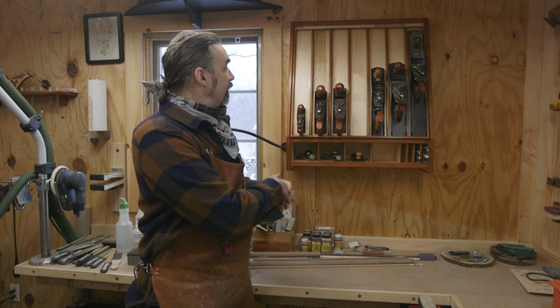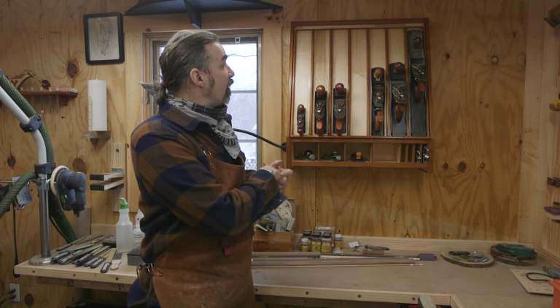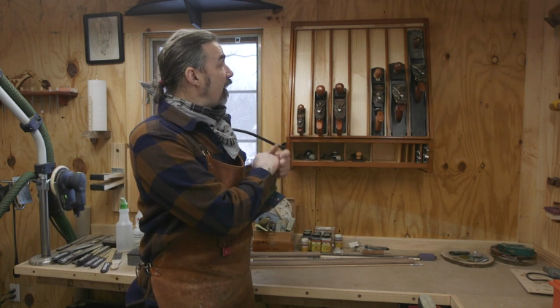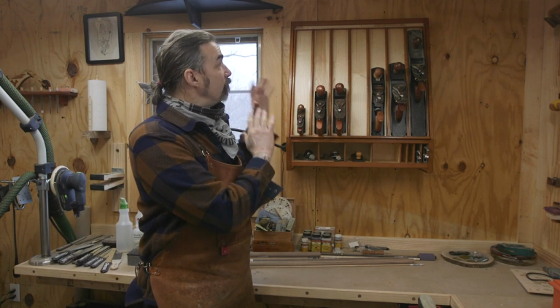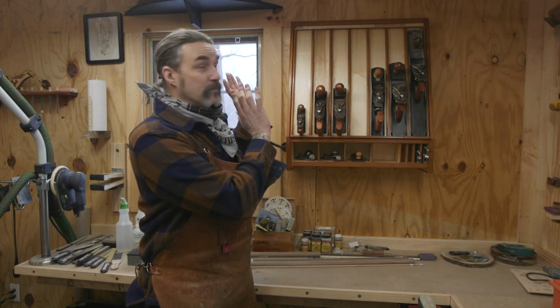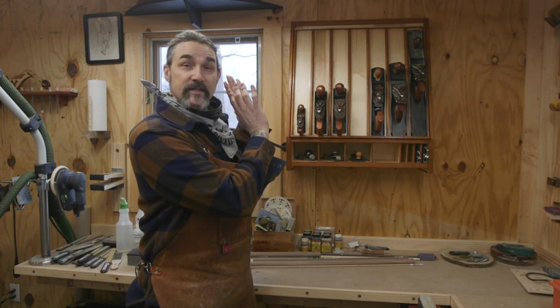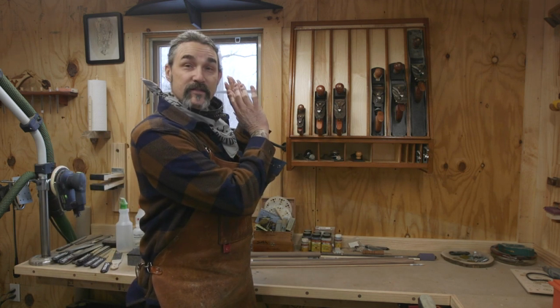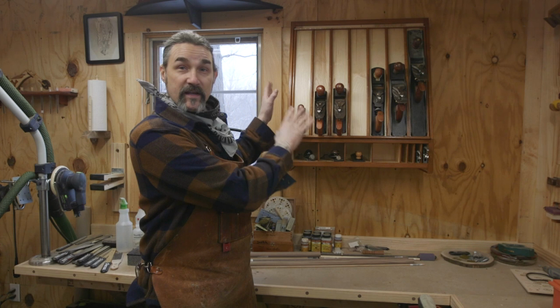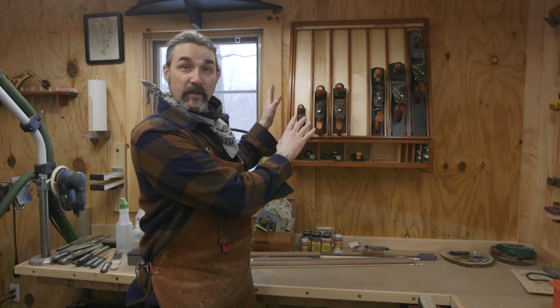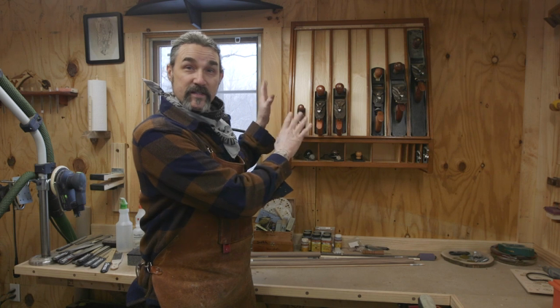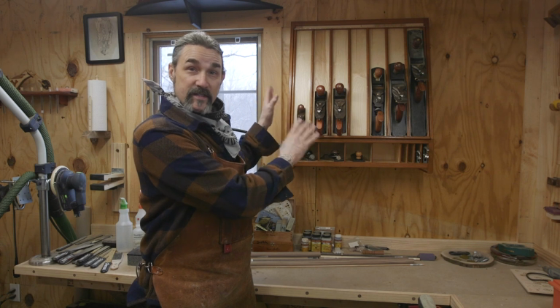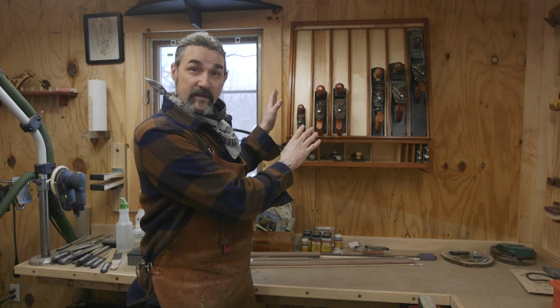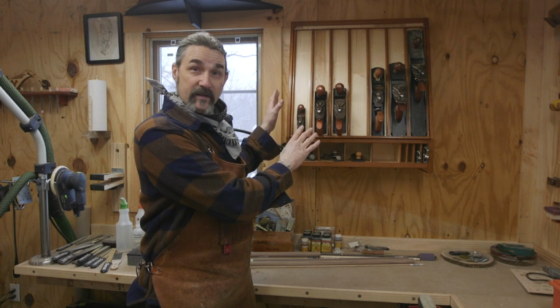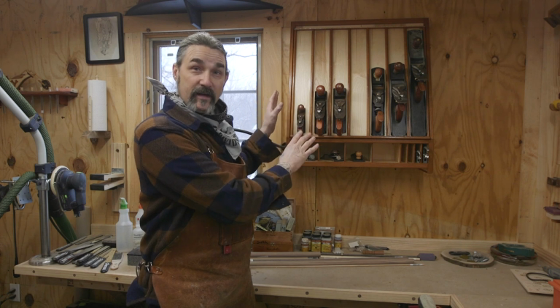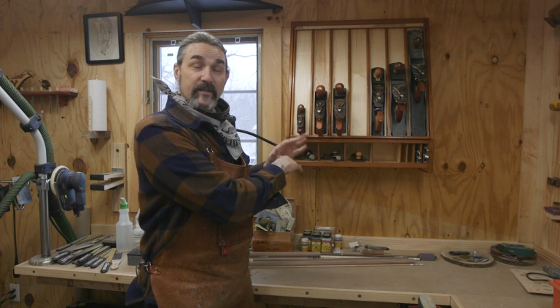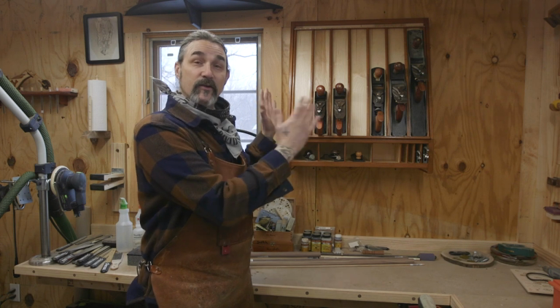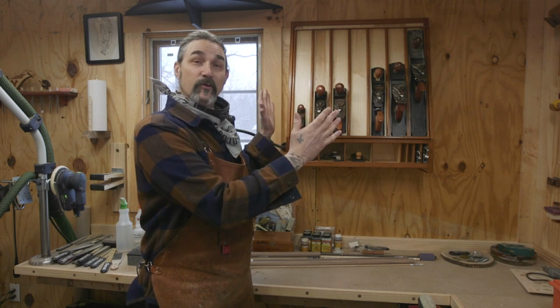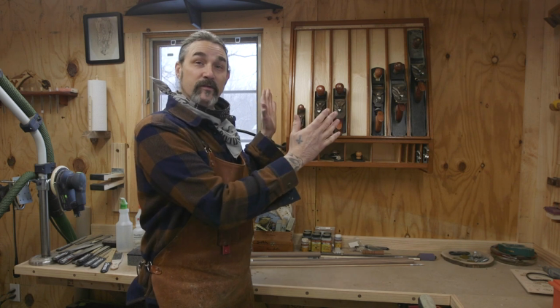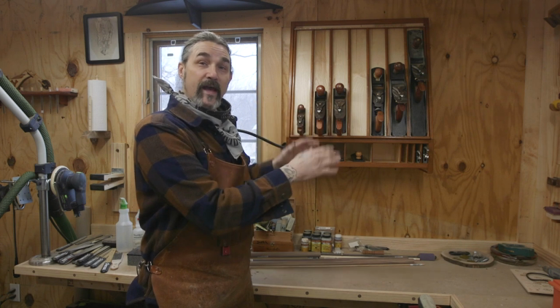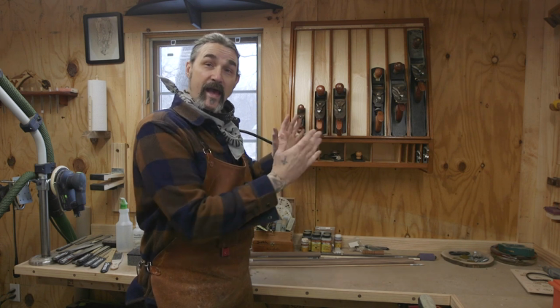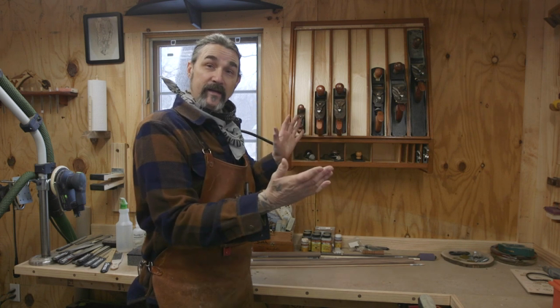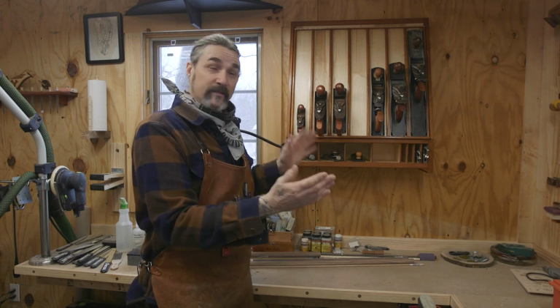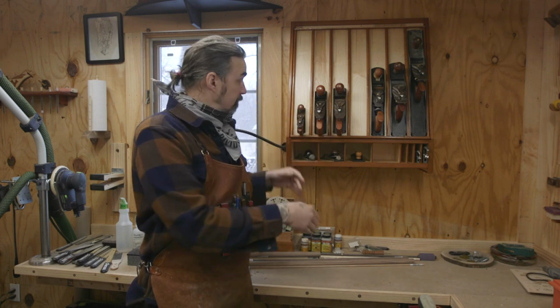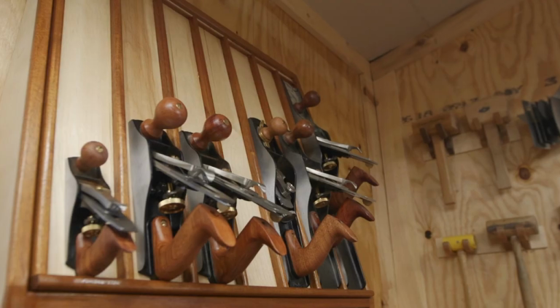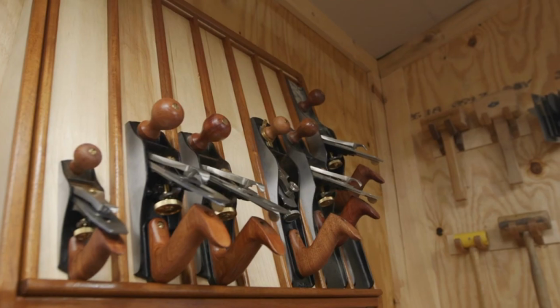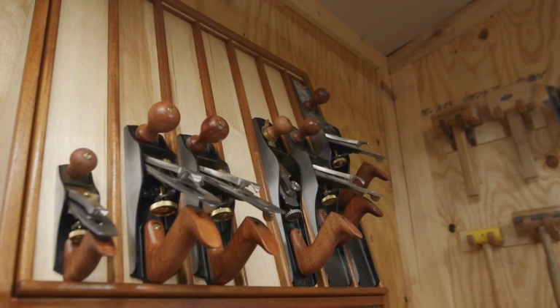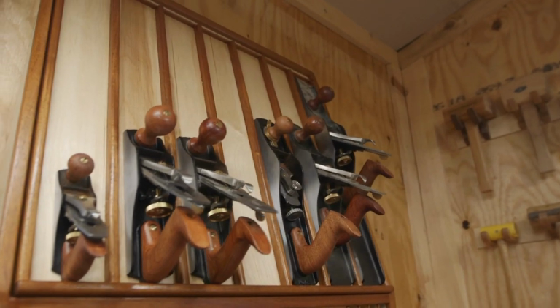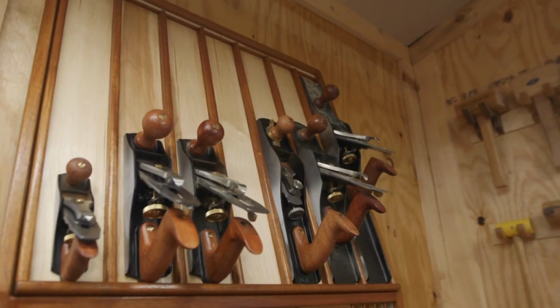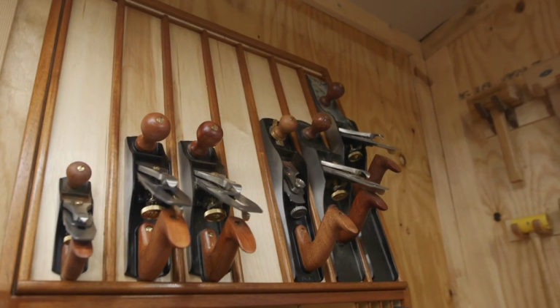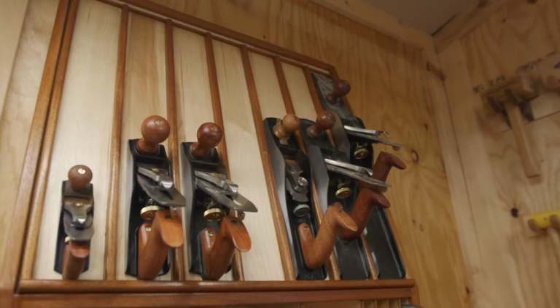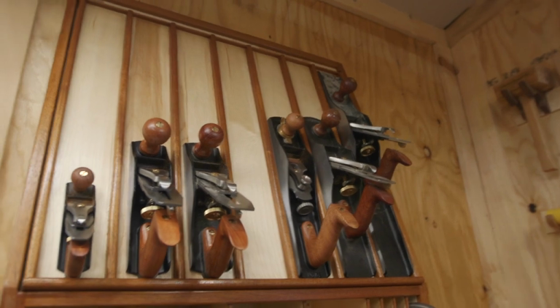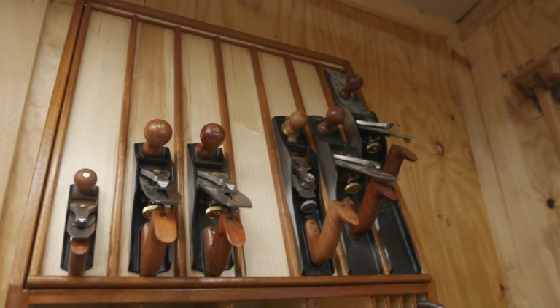Now, my planes have a safe place to sit, they look cool, and the plane till itself was pretty easy to make.